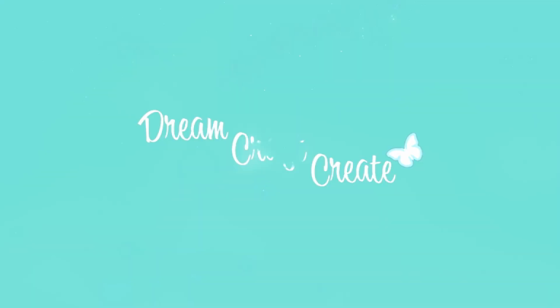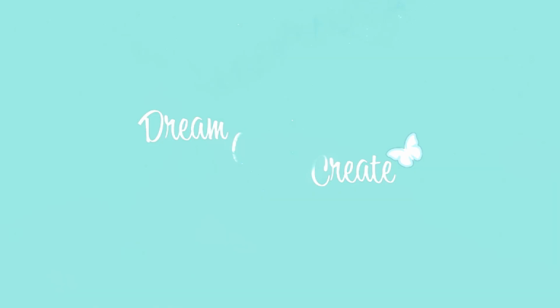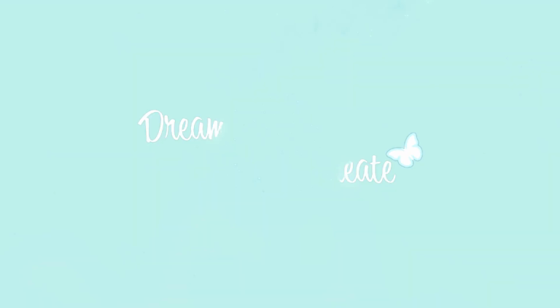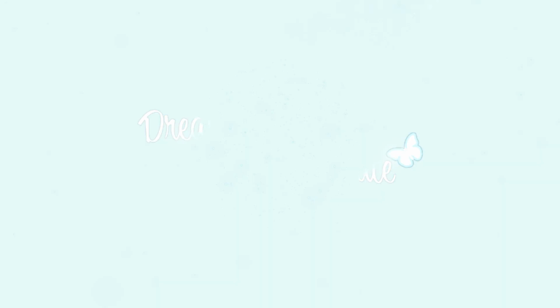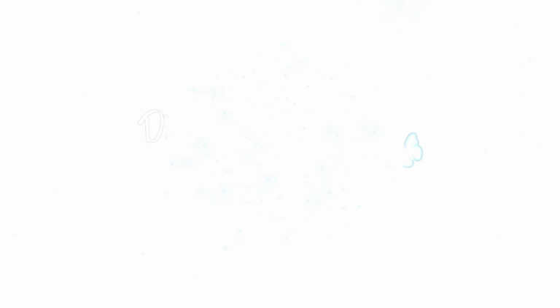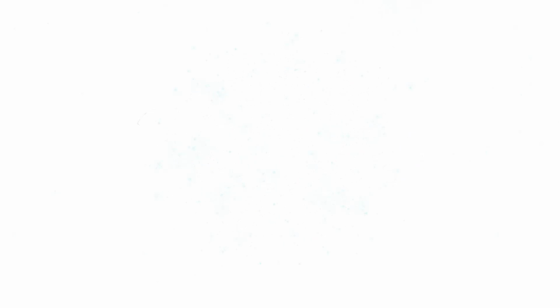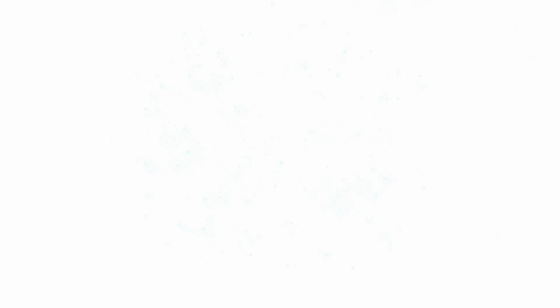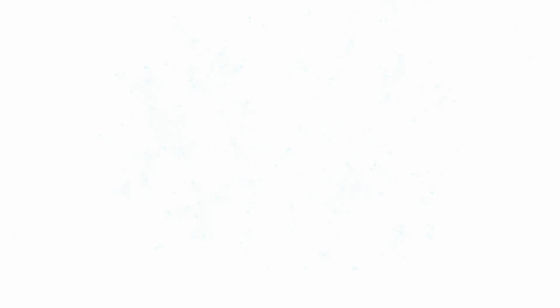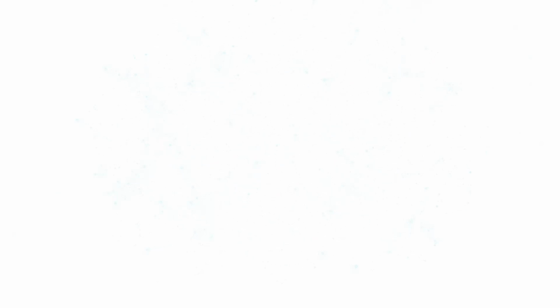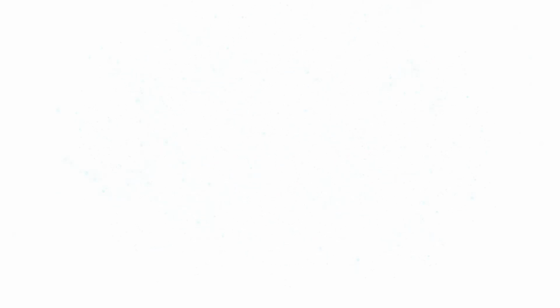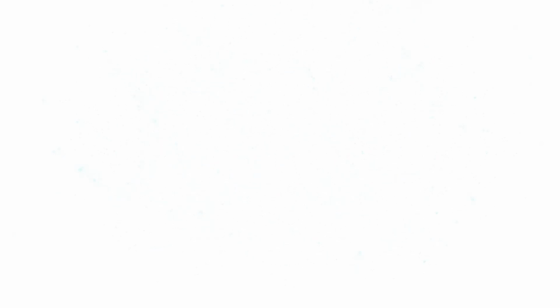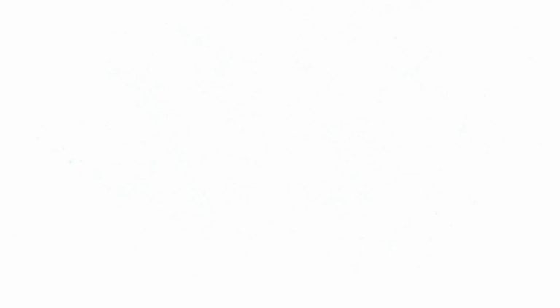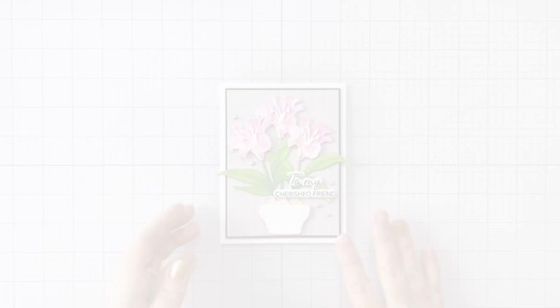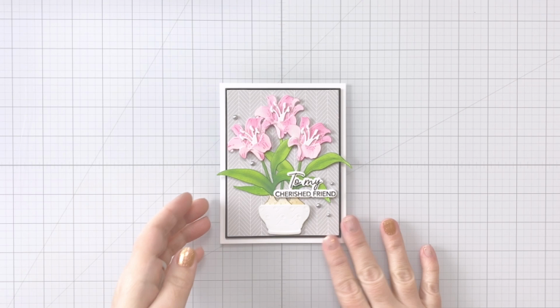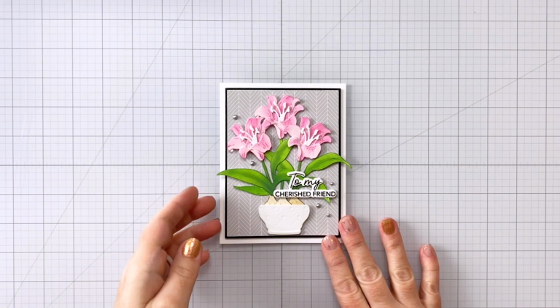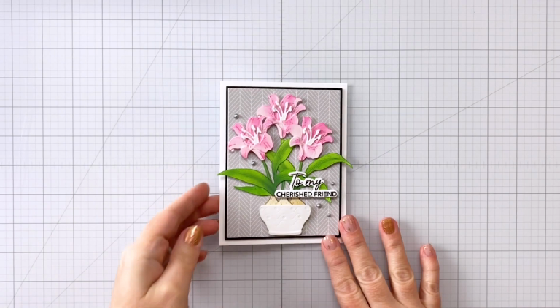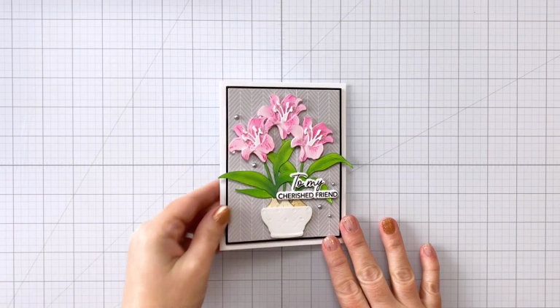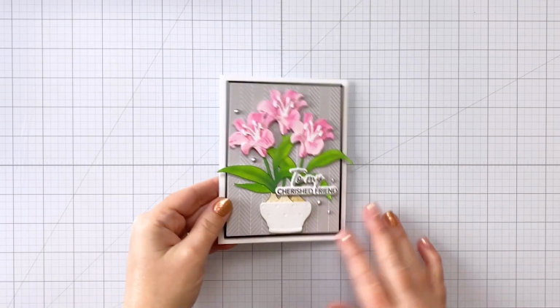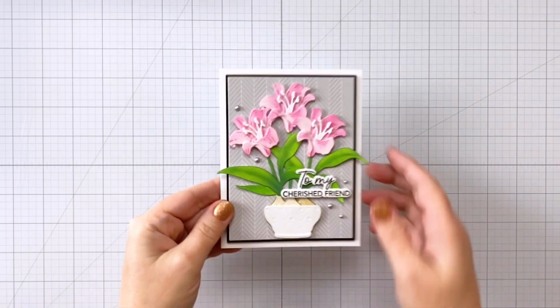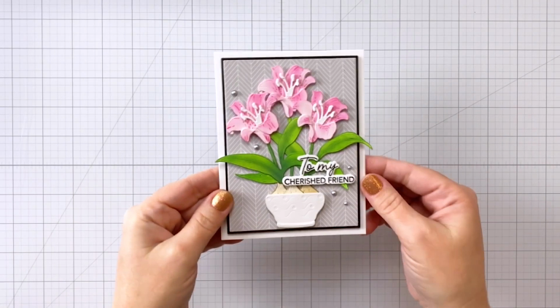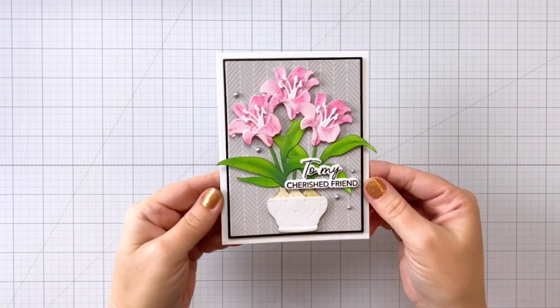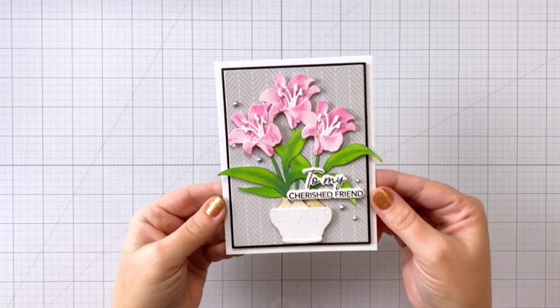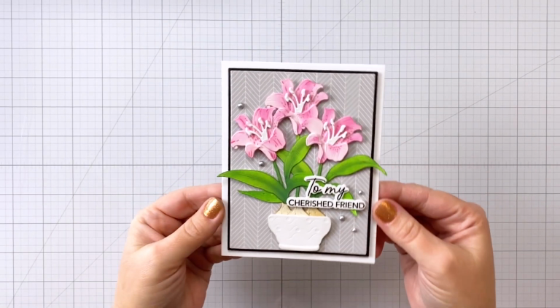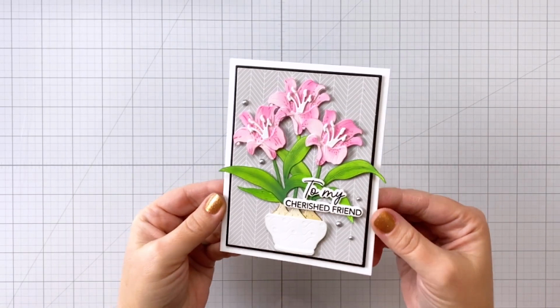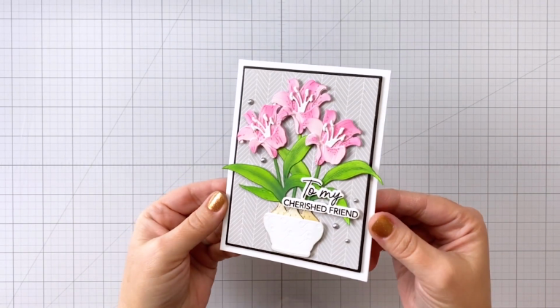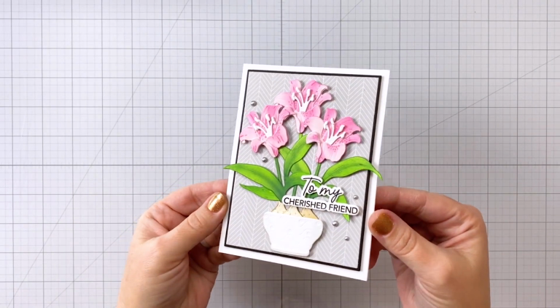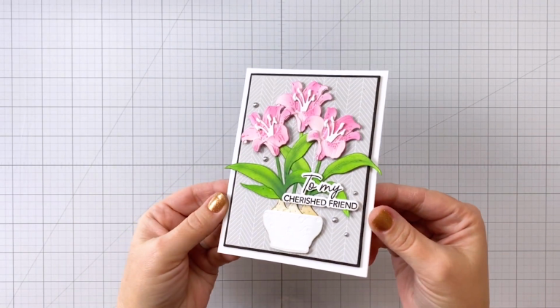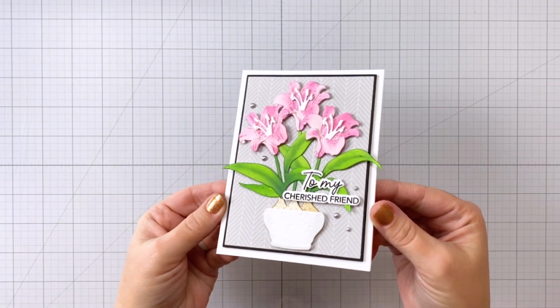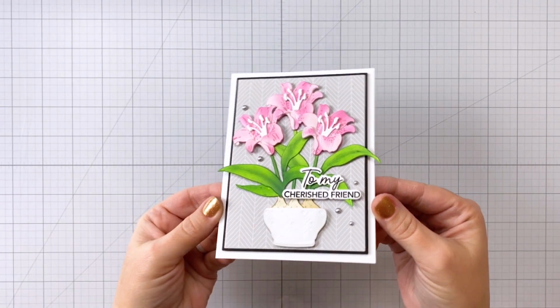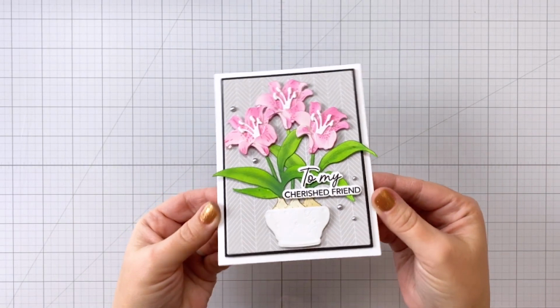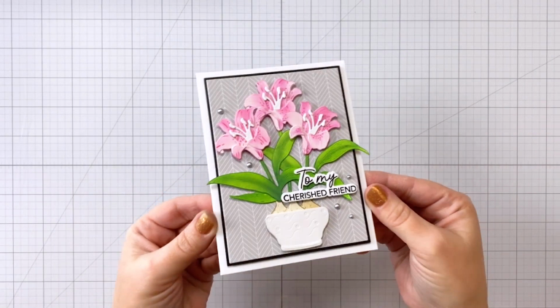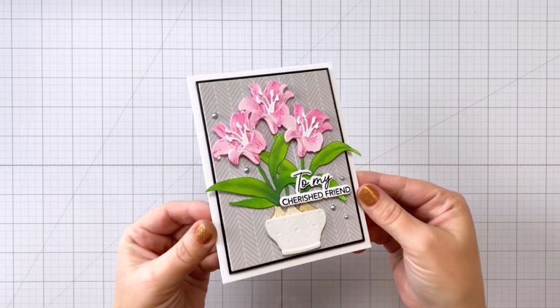Hey everybody, it's Charlene. Today I'm going to share with you this beautiful card that I made using some products from Honey Bee Stamps.